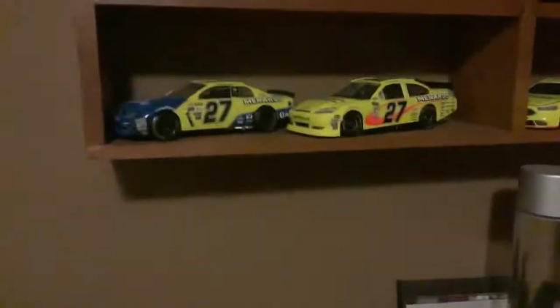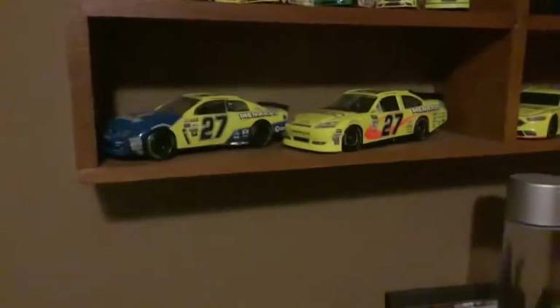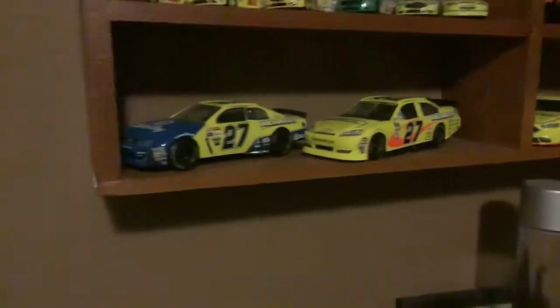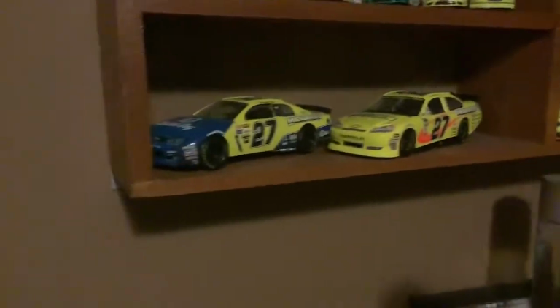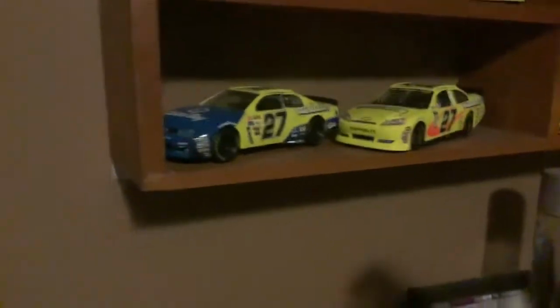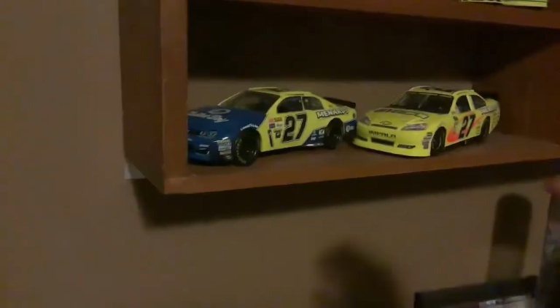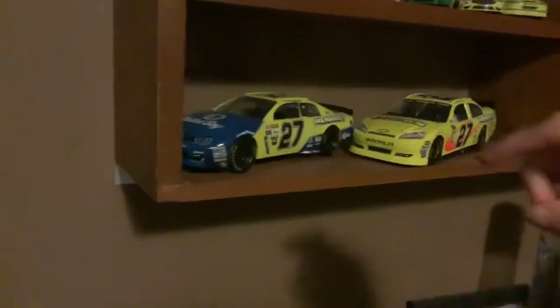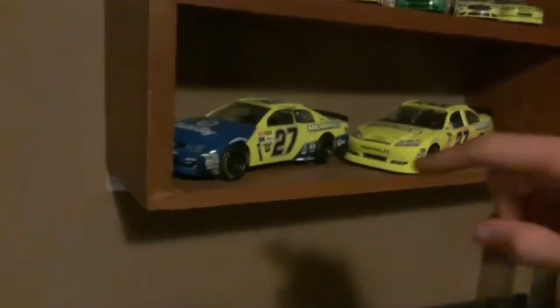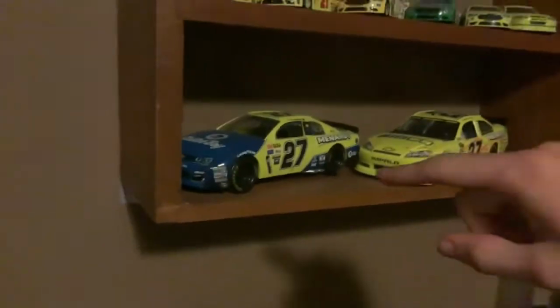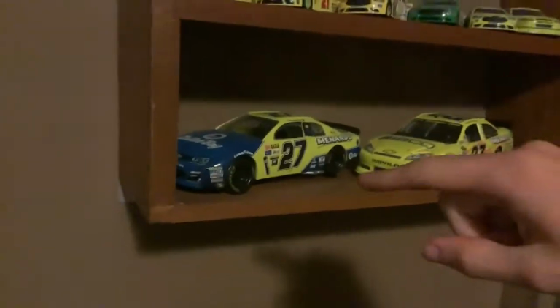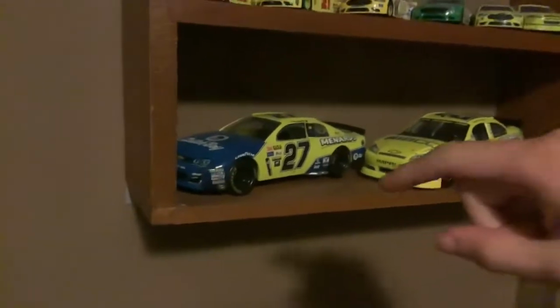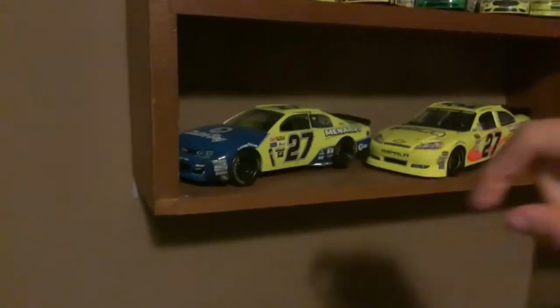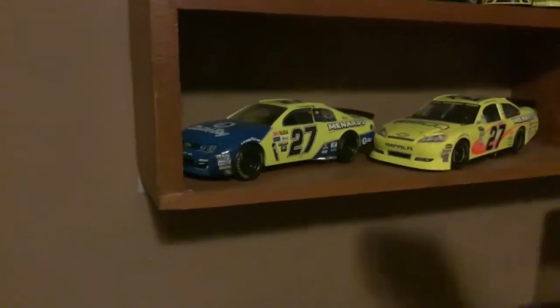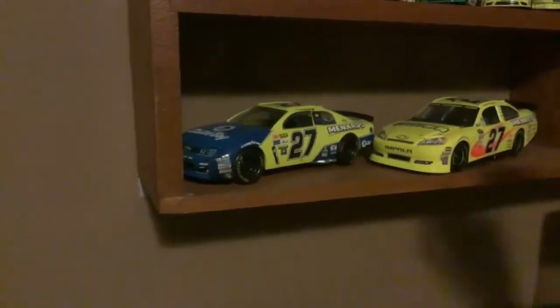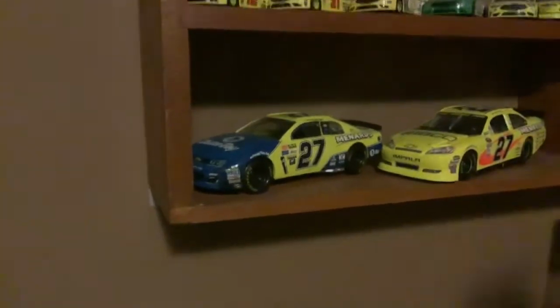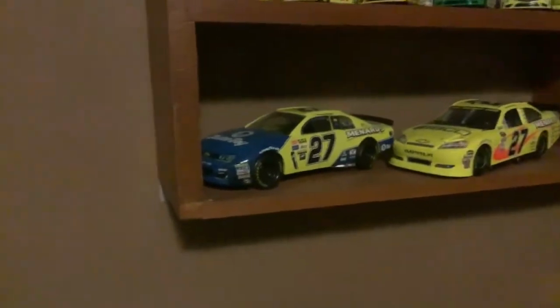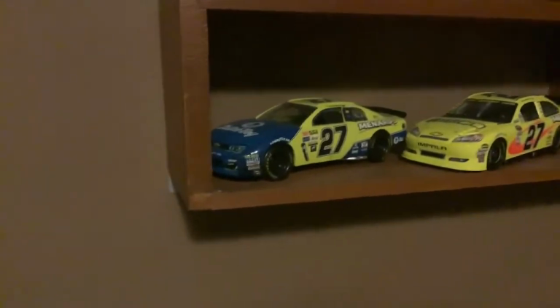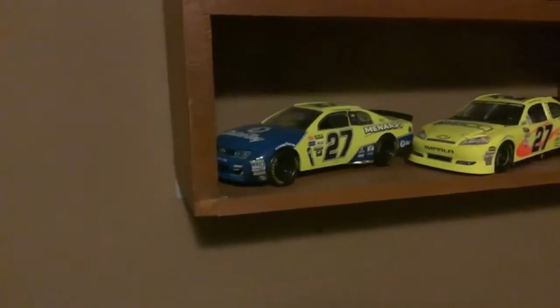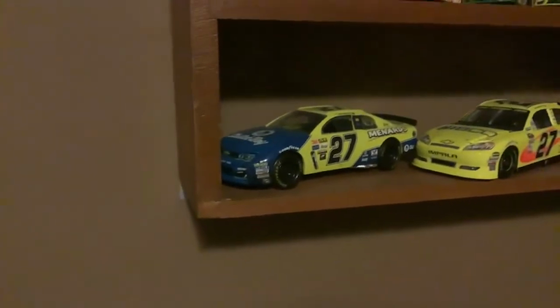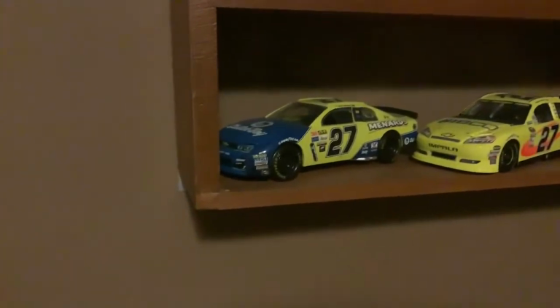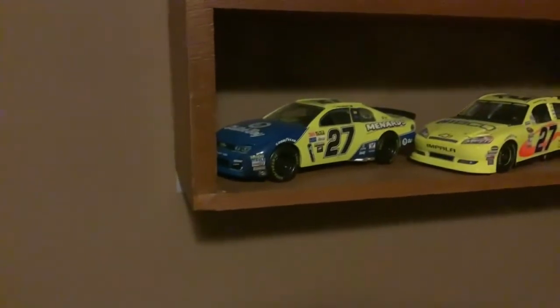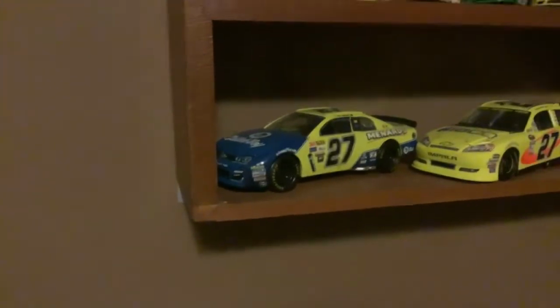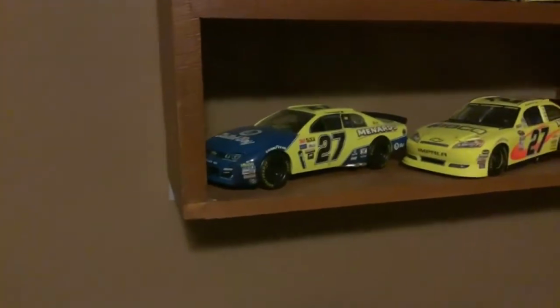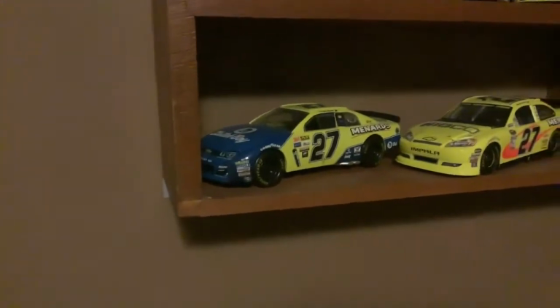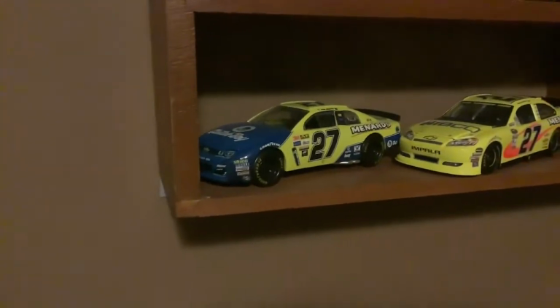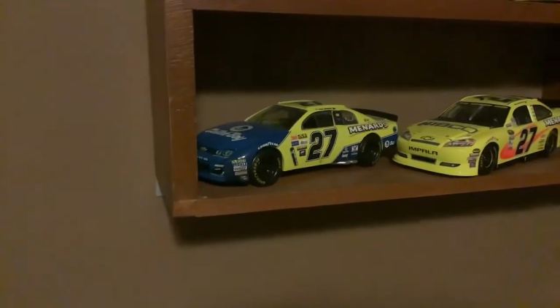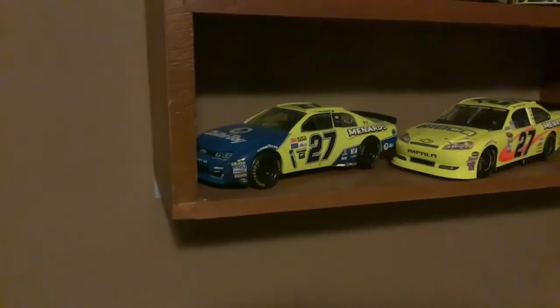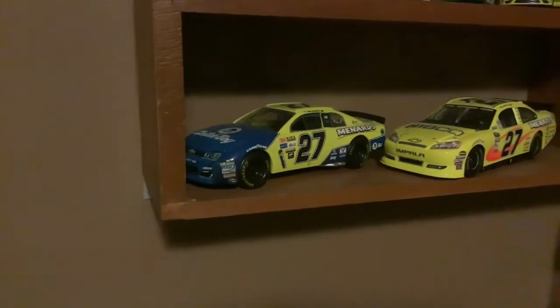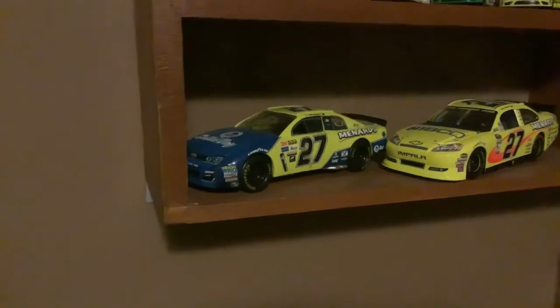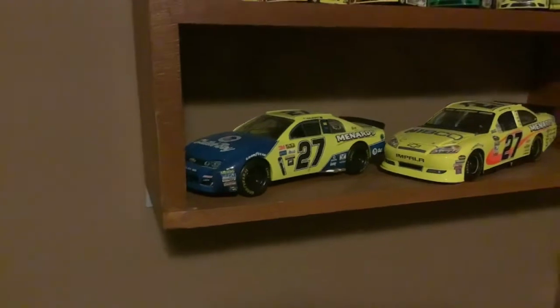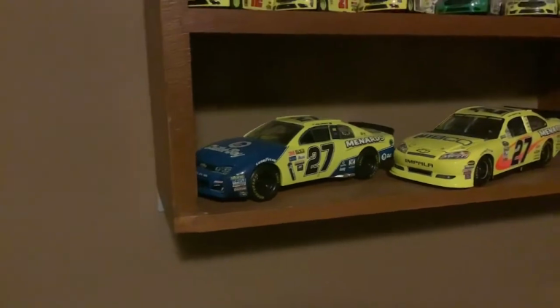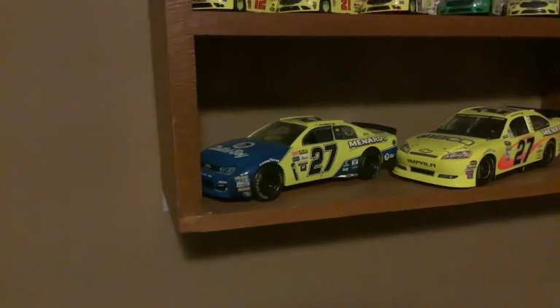So right here we have his Dutch Boy — his 2017 Dutch Boy Menards paint scheme.